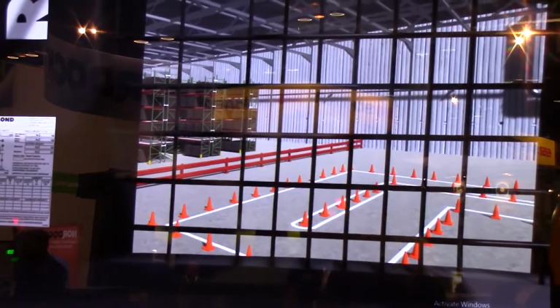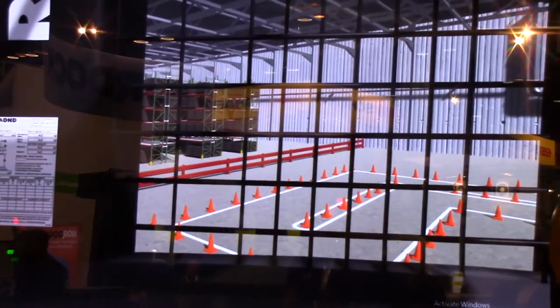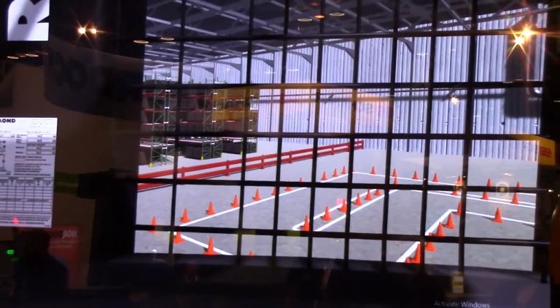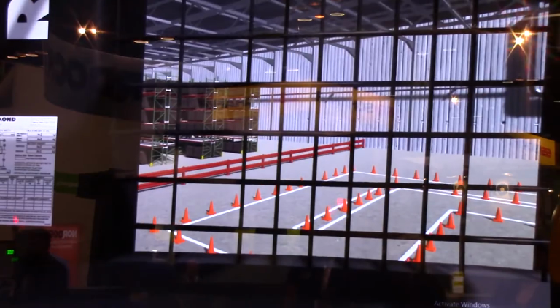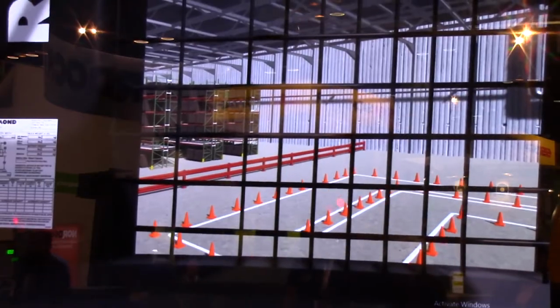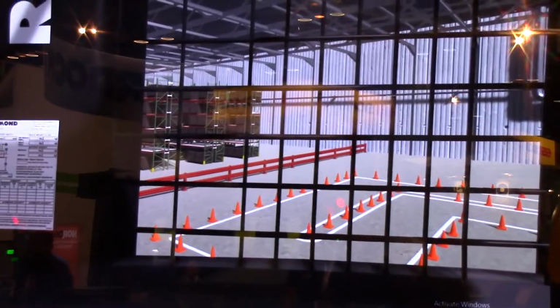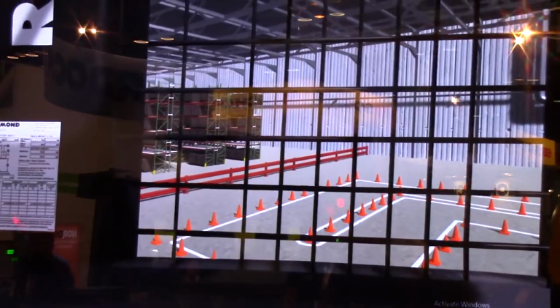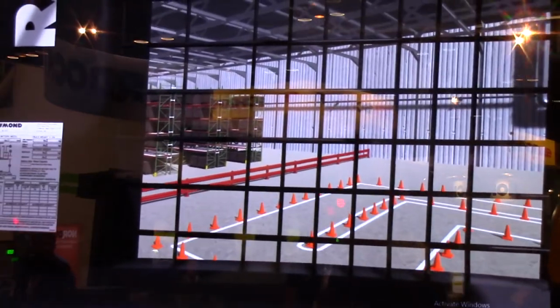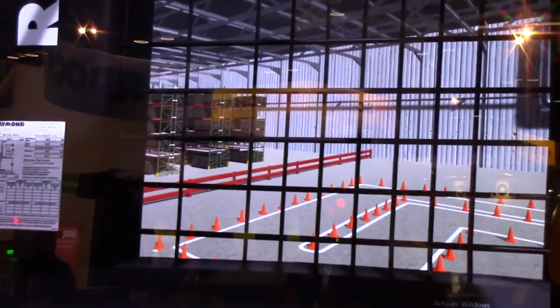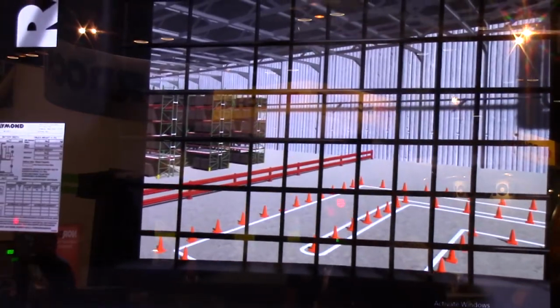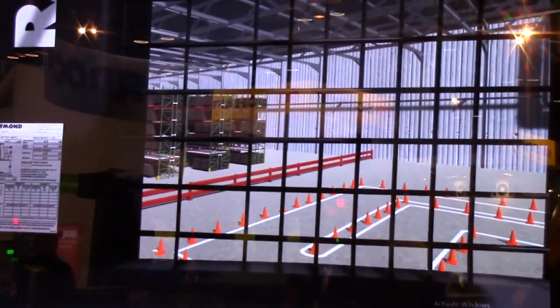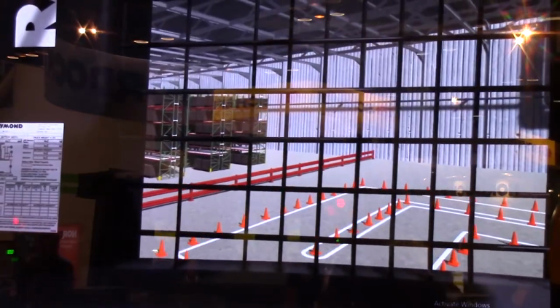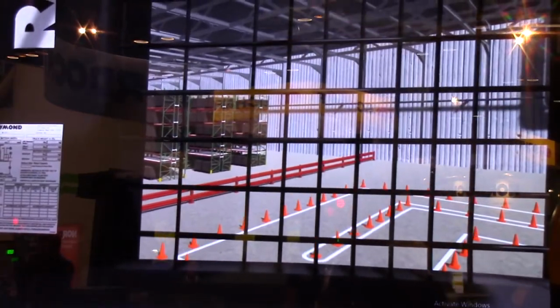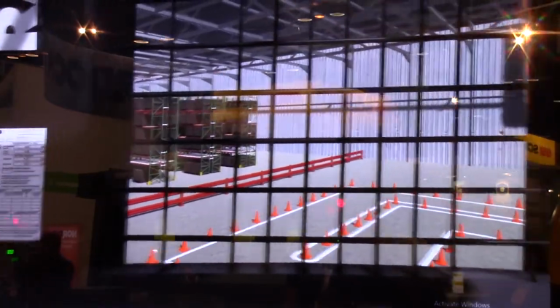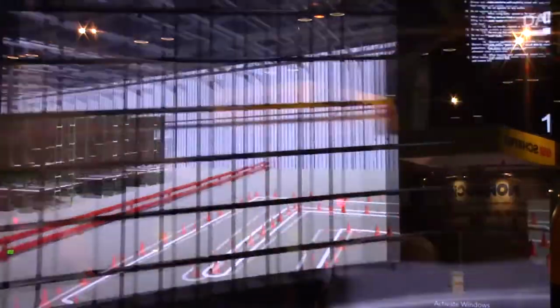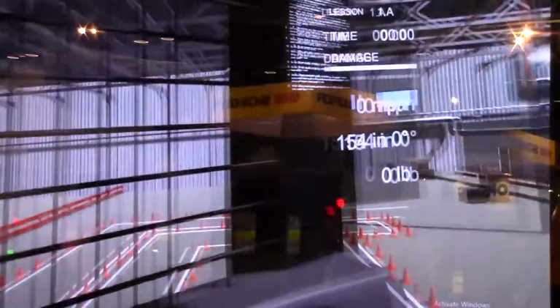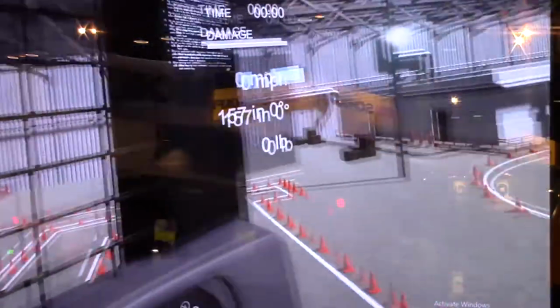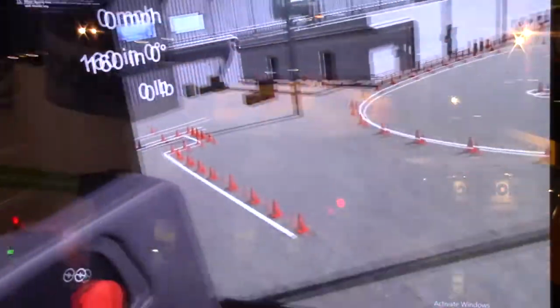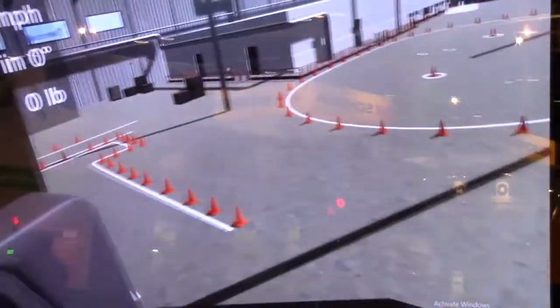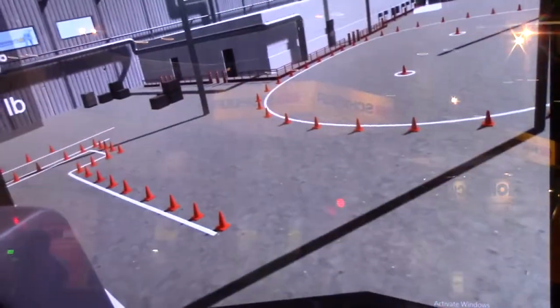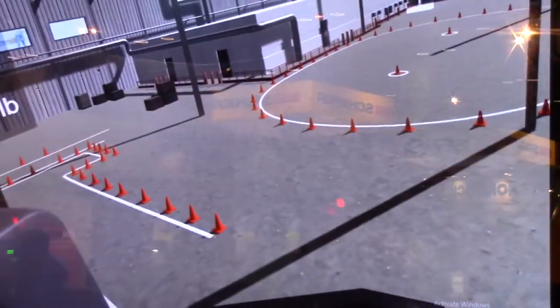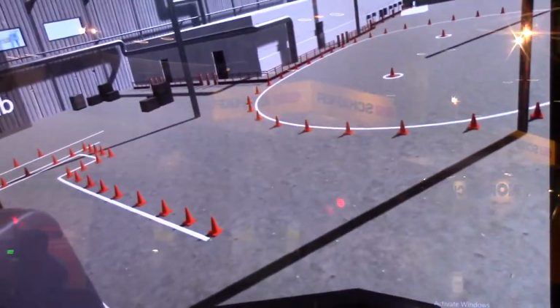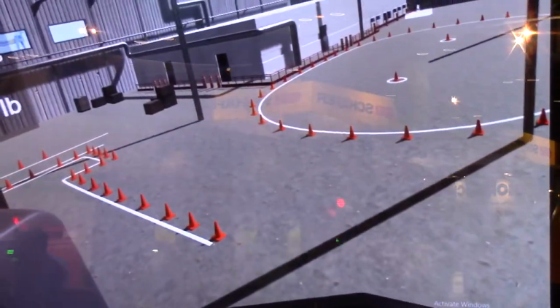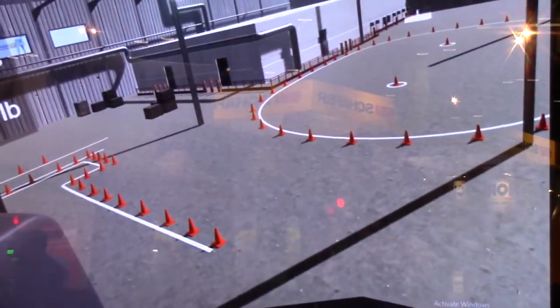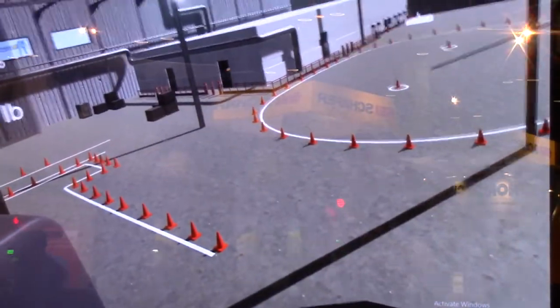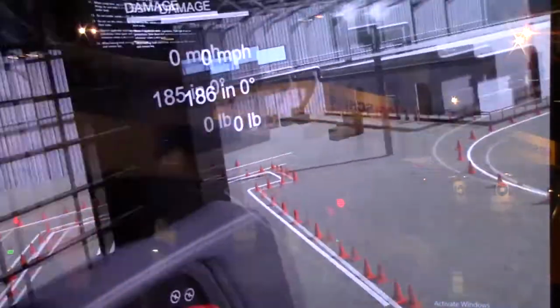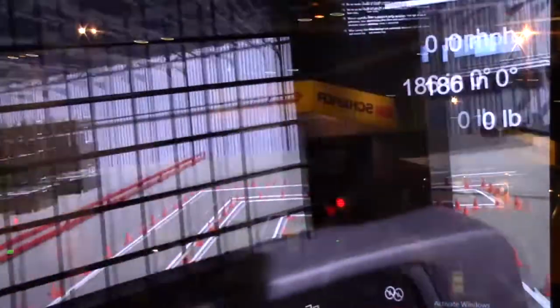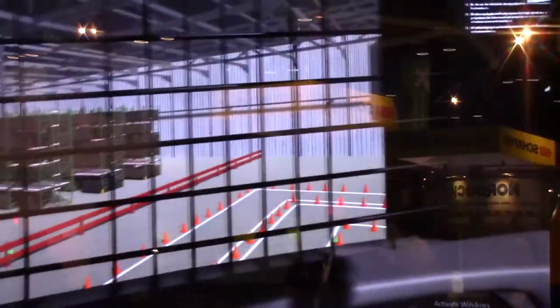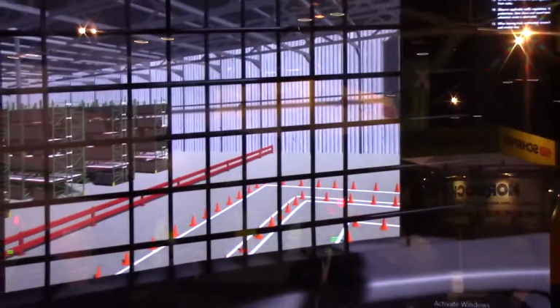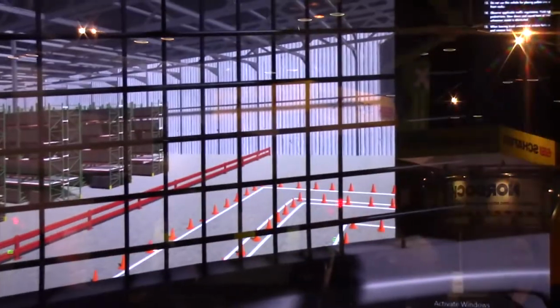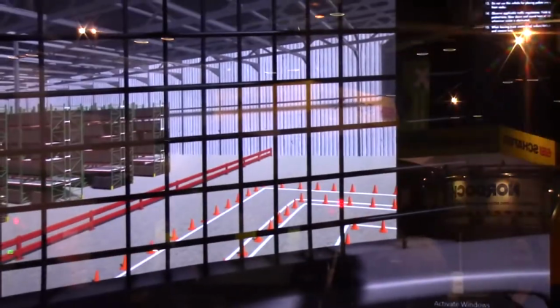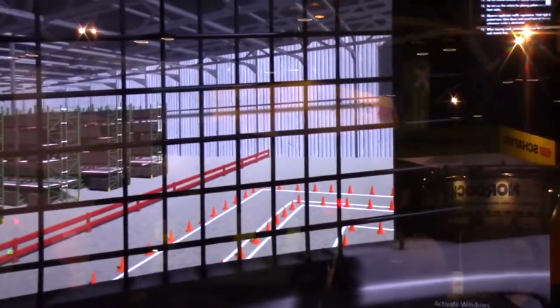Do you have to buy the system? Right now we're currently looking into our options, whether it would be a buy or perhaps a lease.